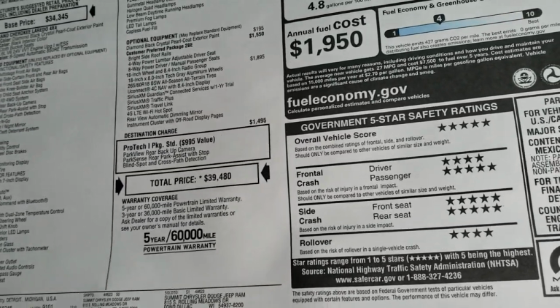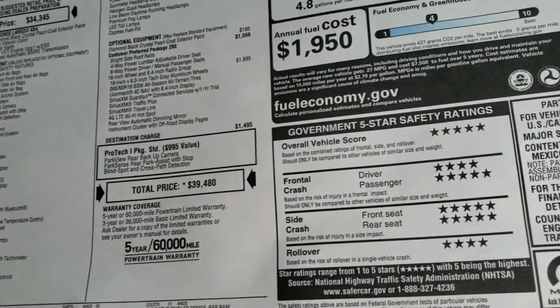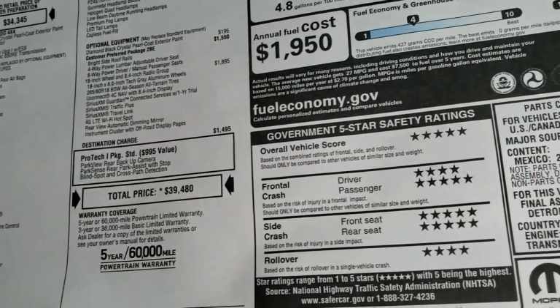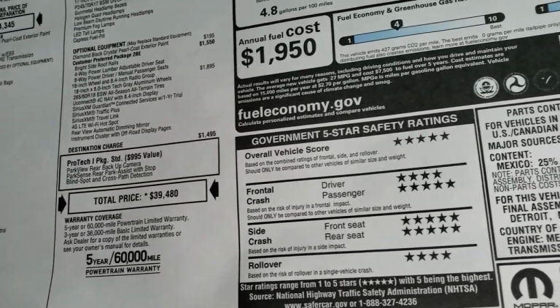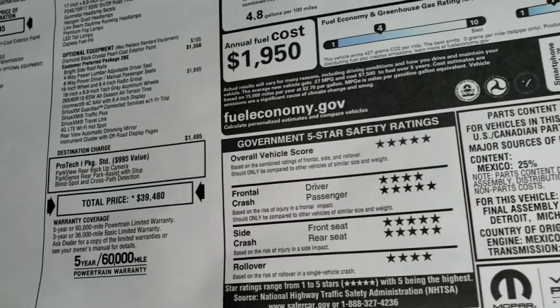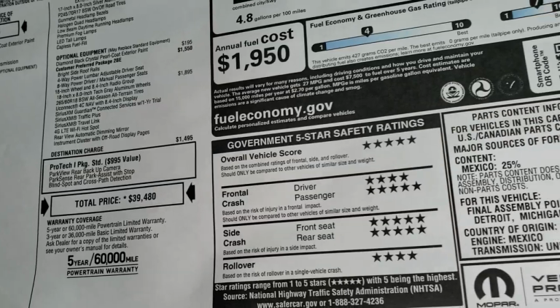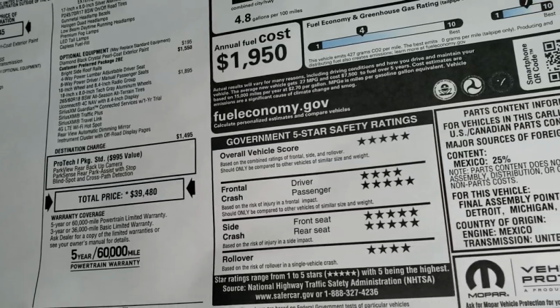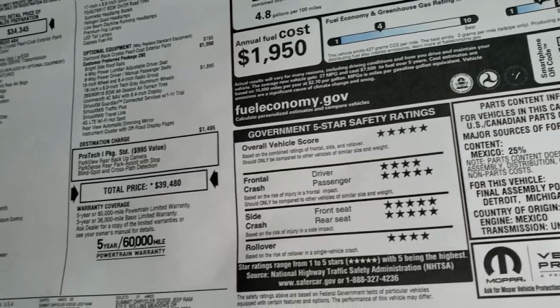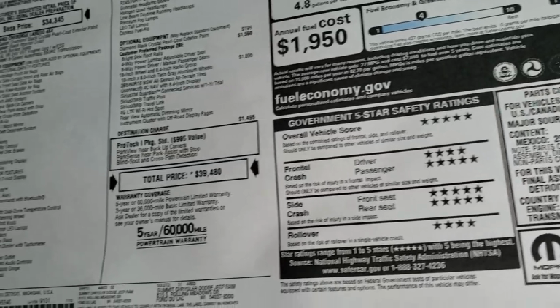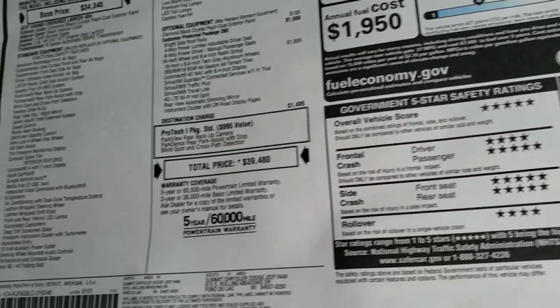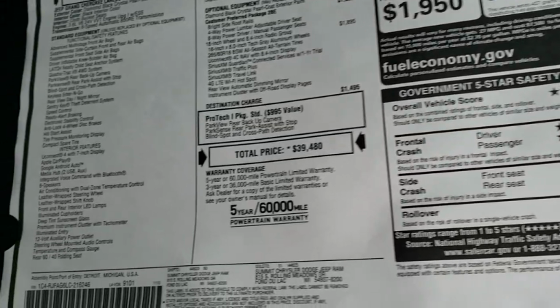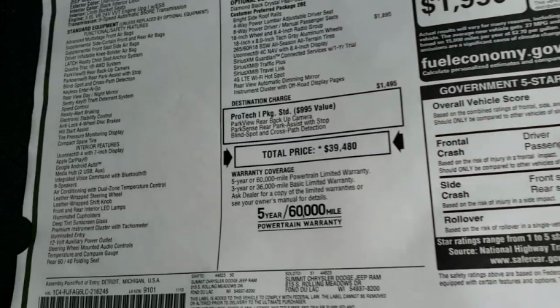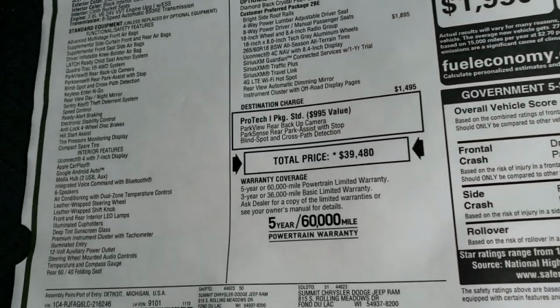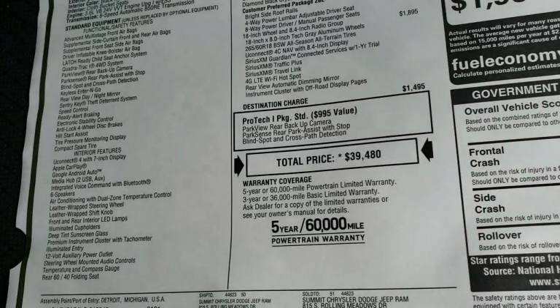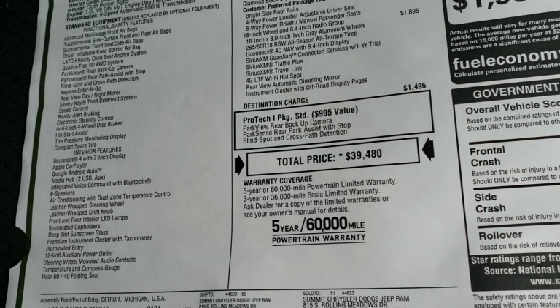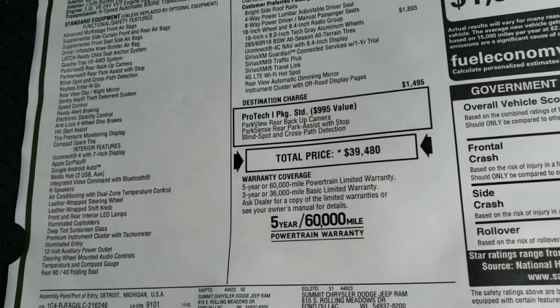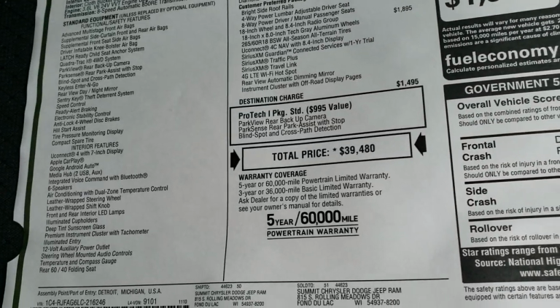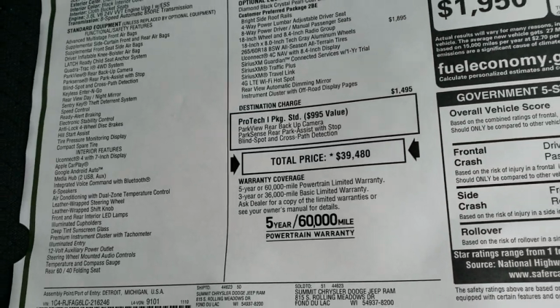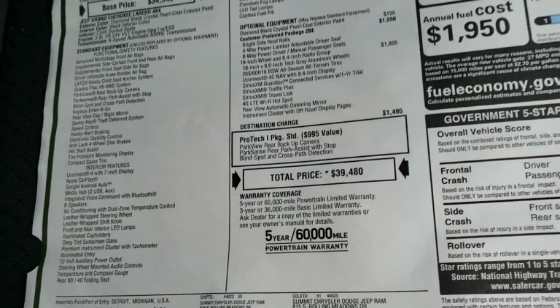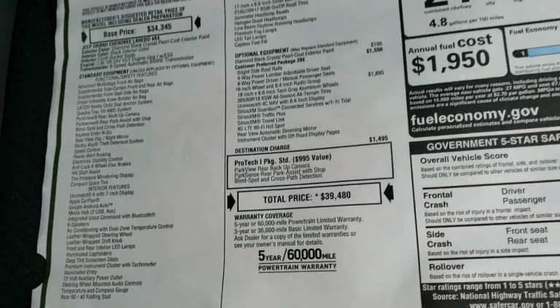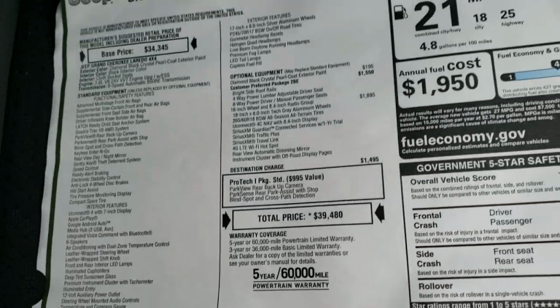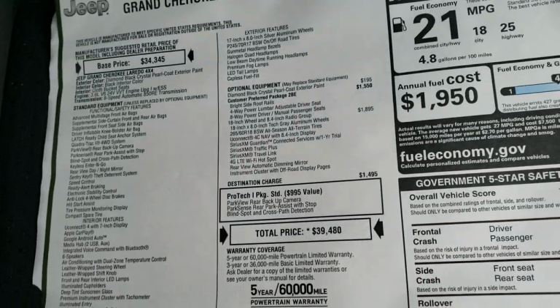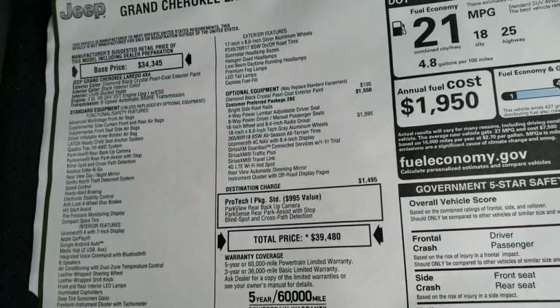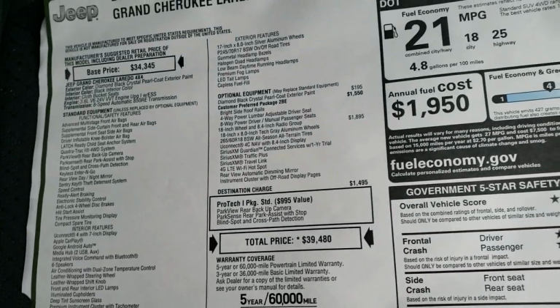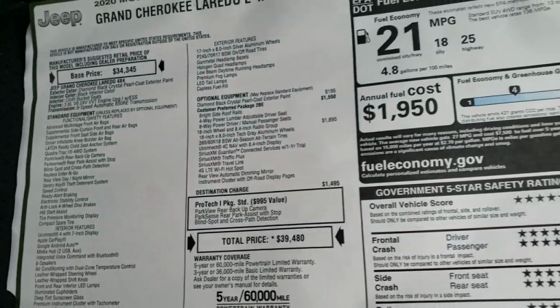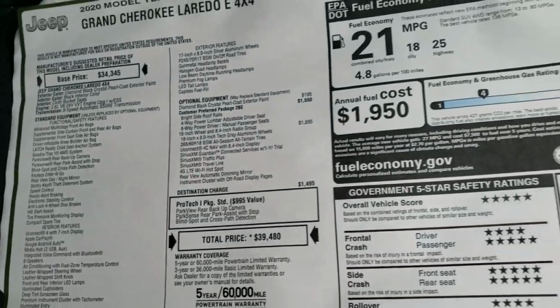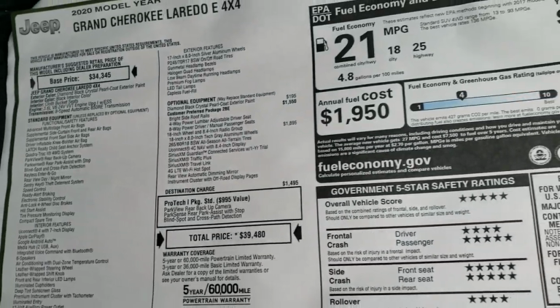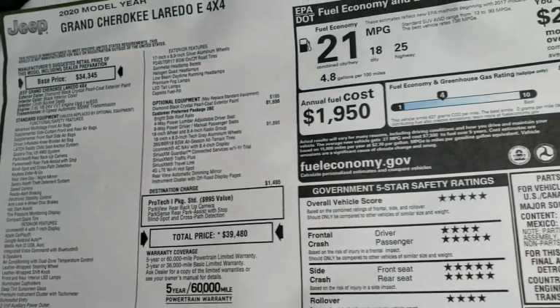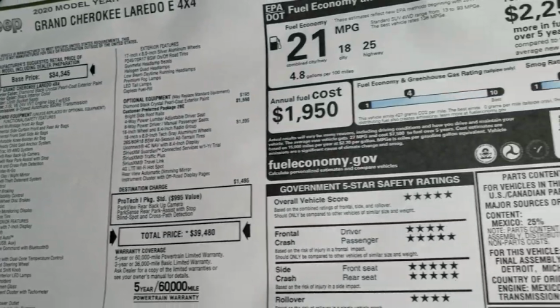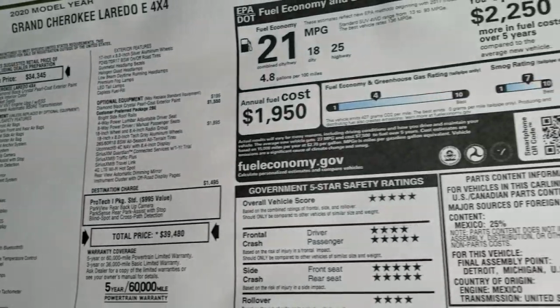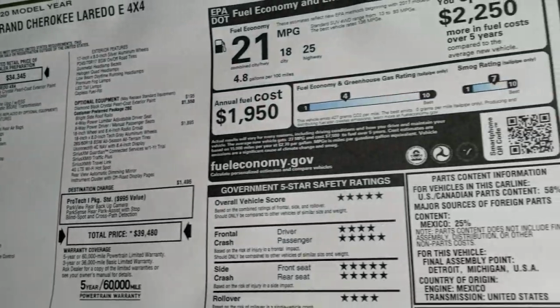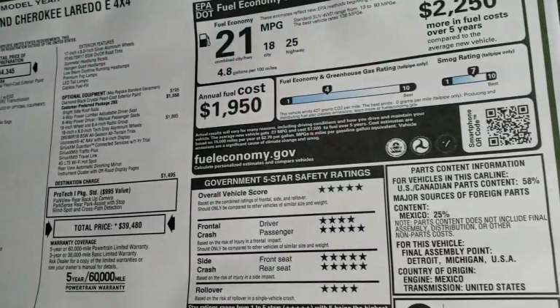The price is $39,480. Feel free to pause this at any second on the video to see everything.